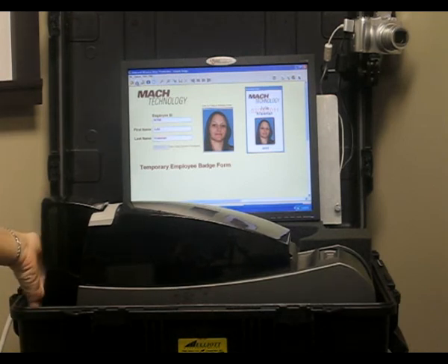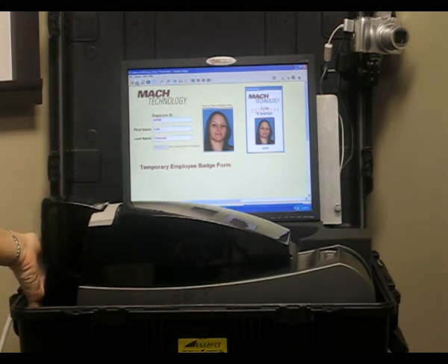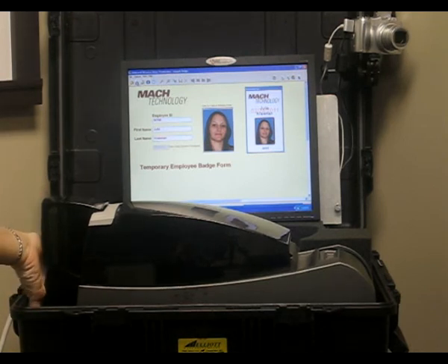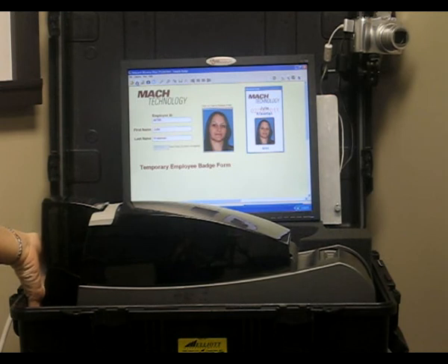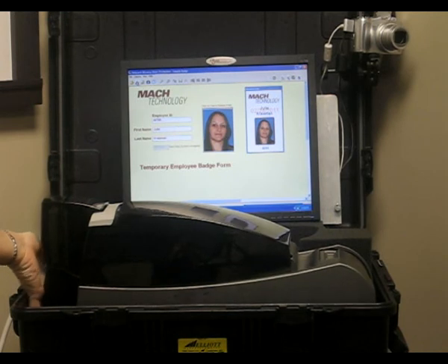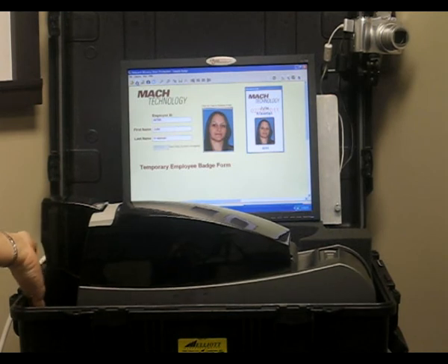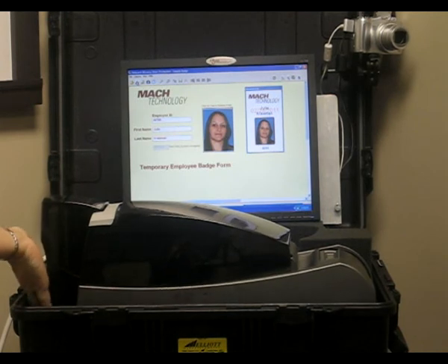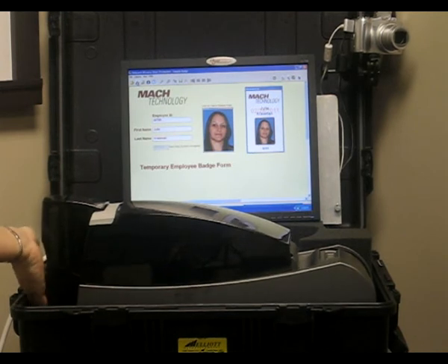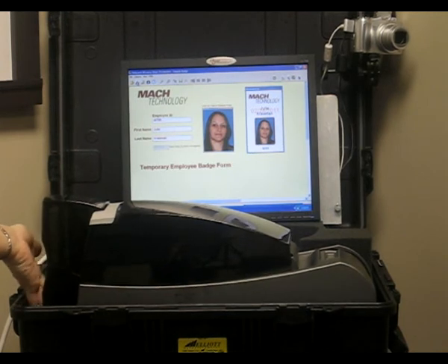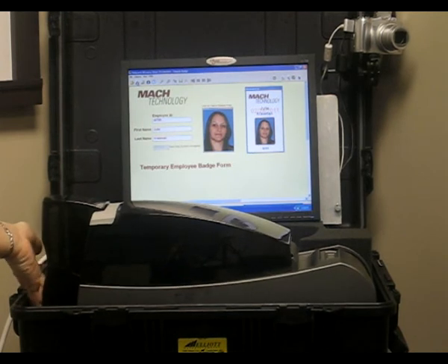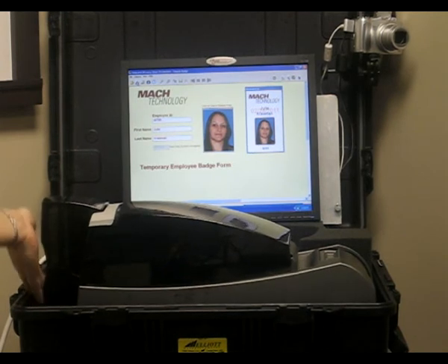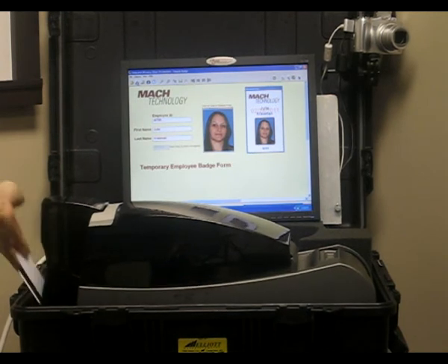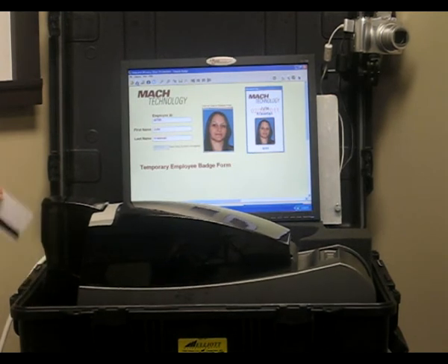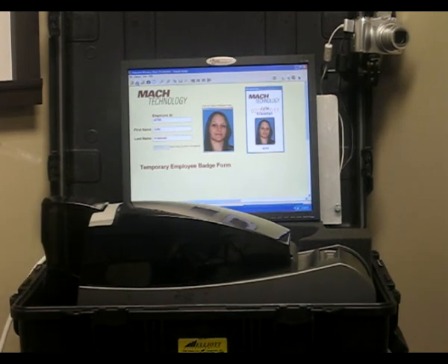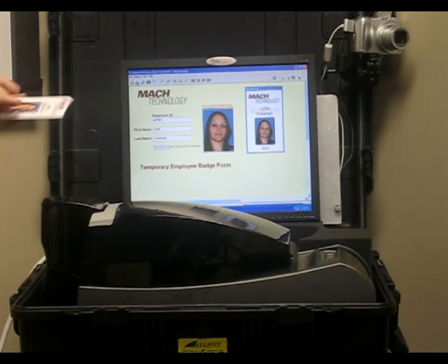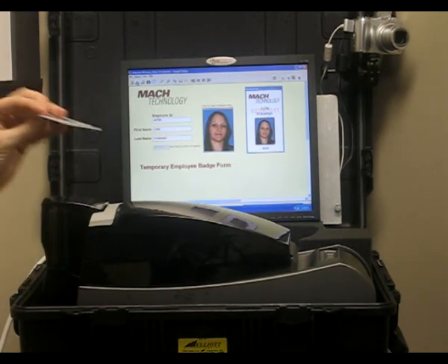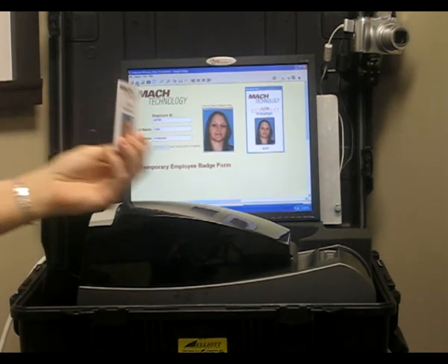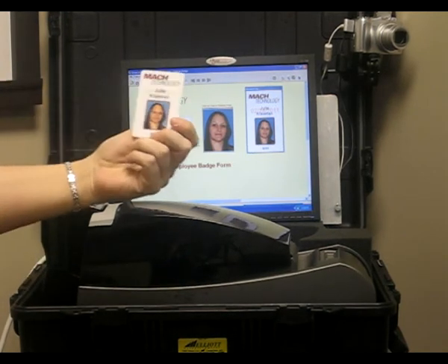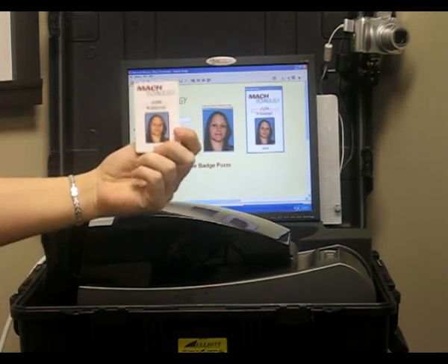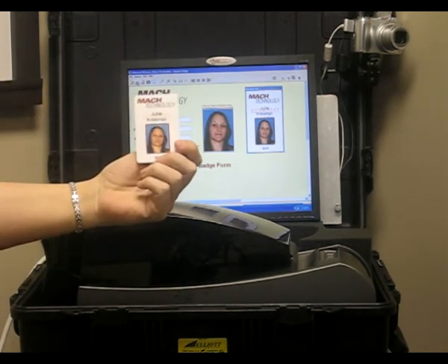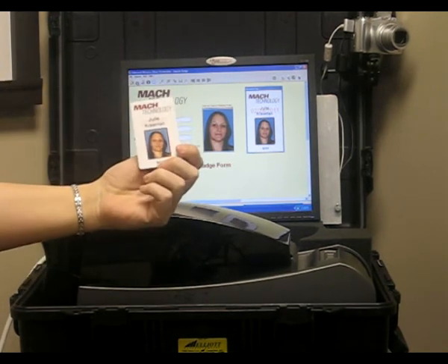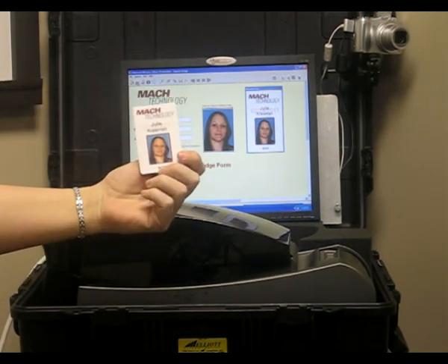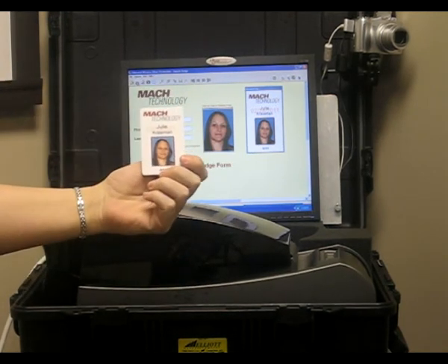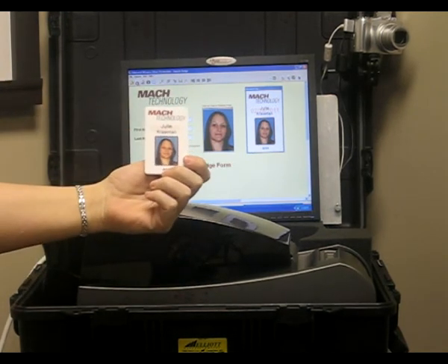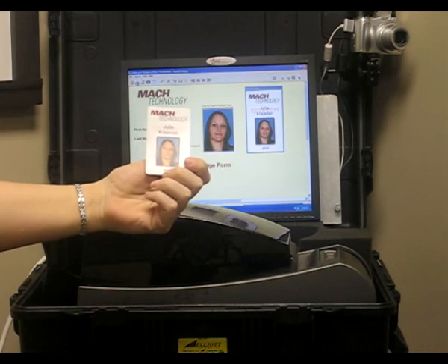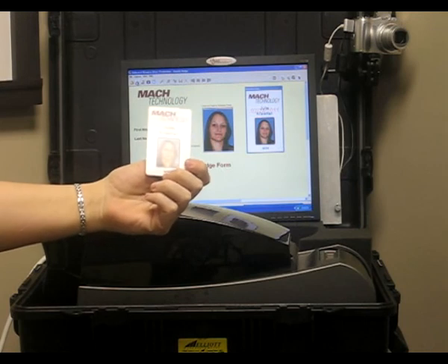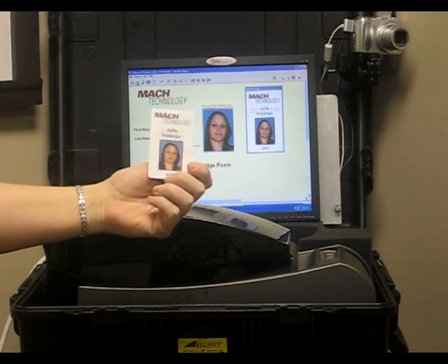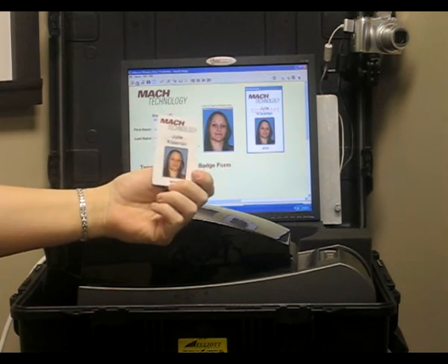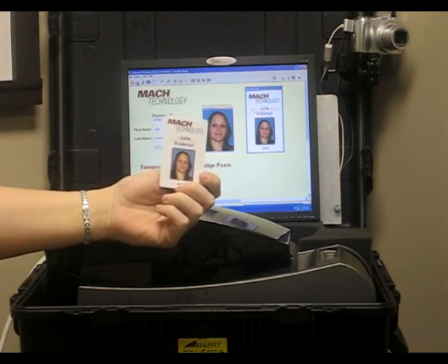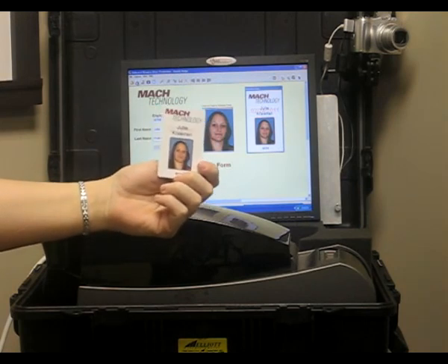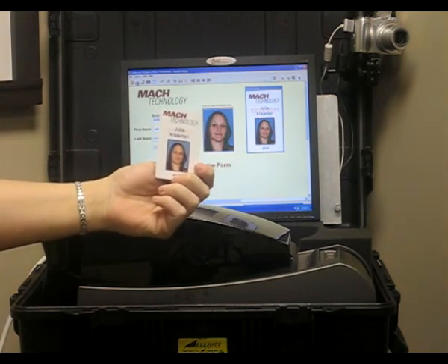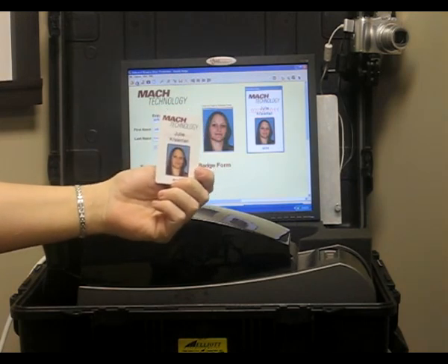So we'll print it off, just like this. And that concludes our demonstration. Thank you.